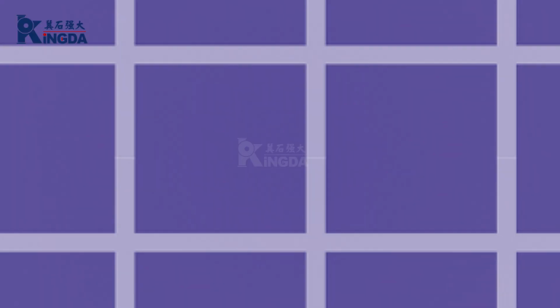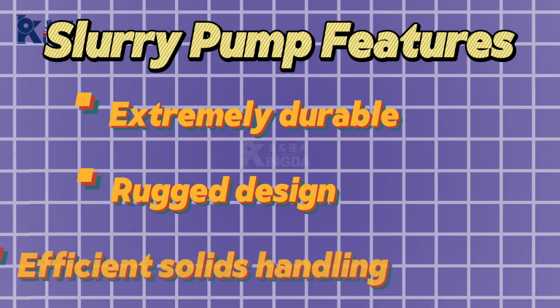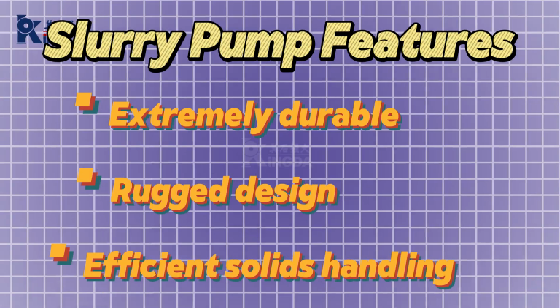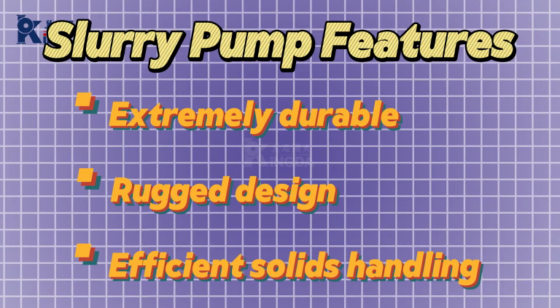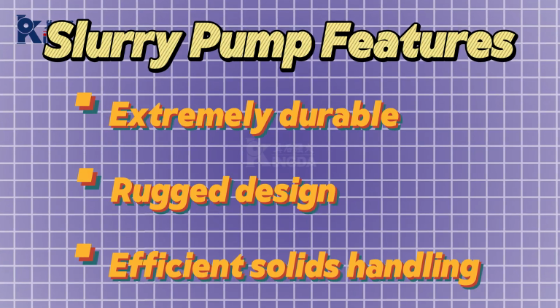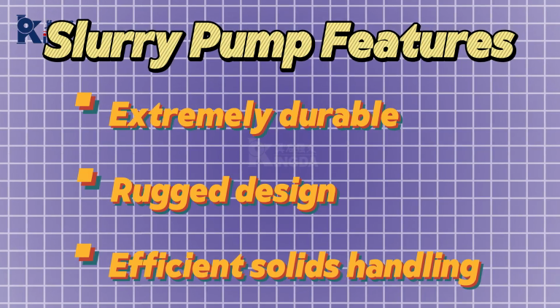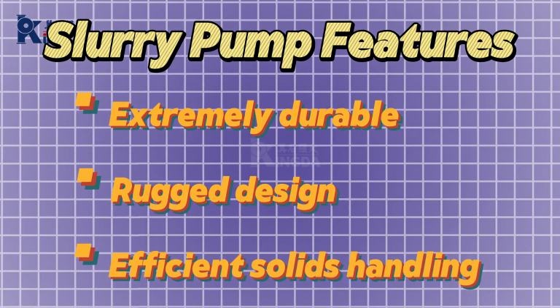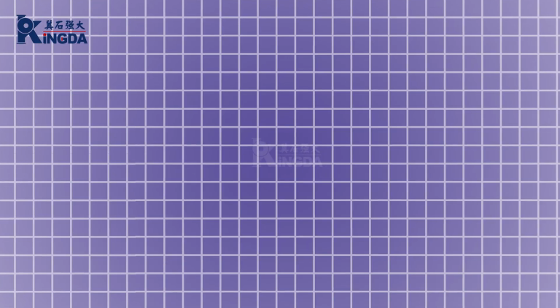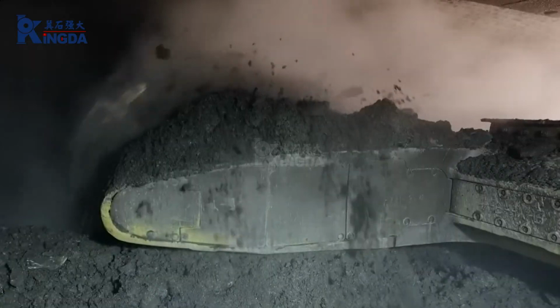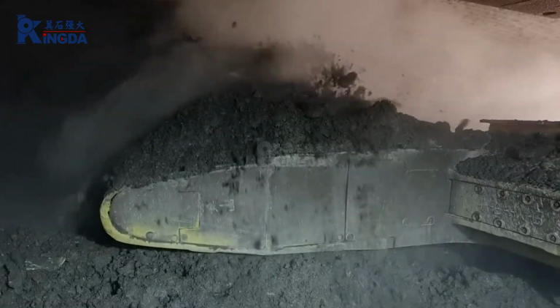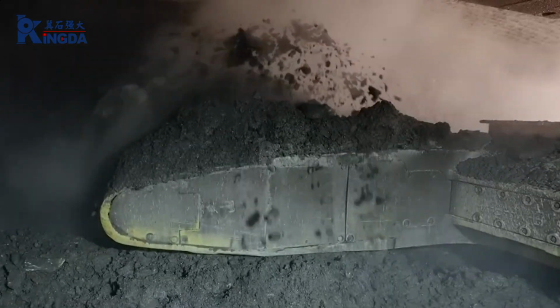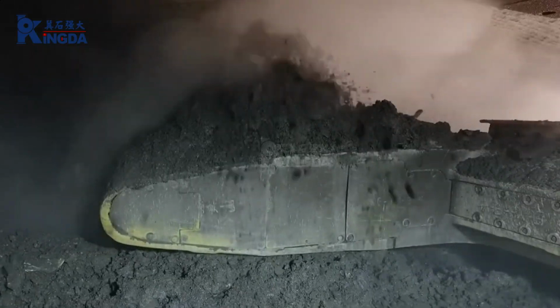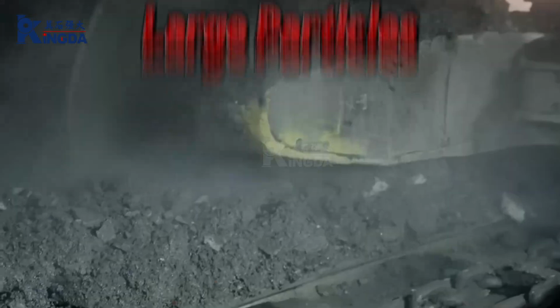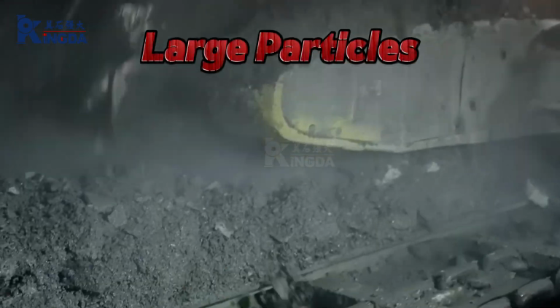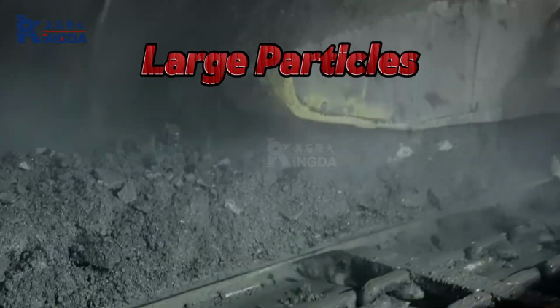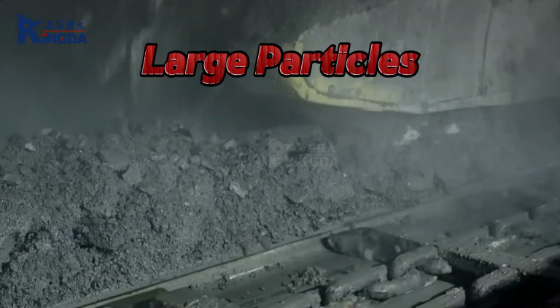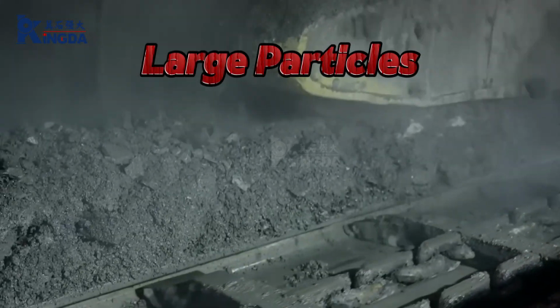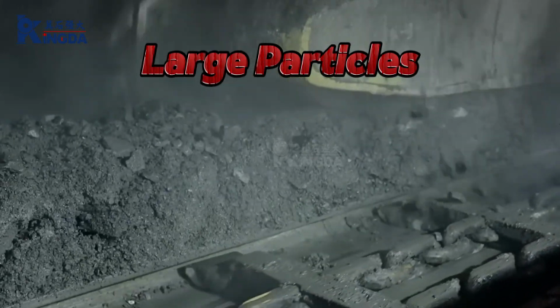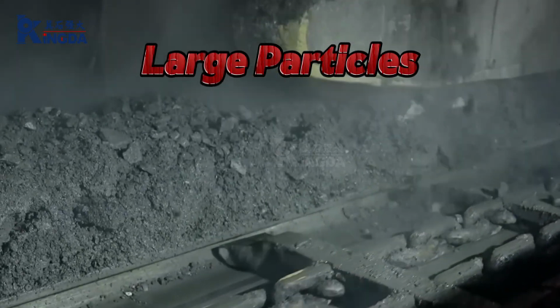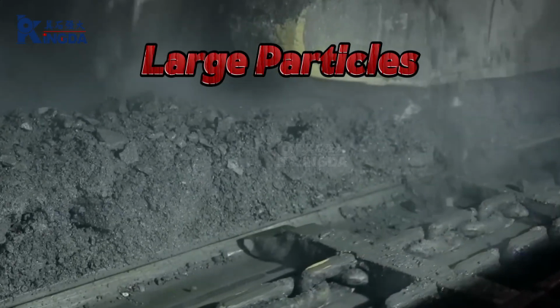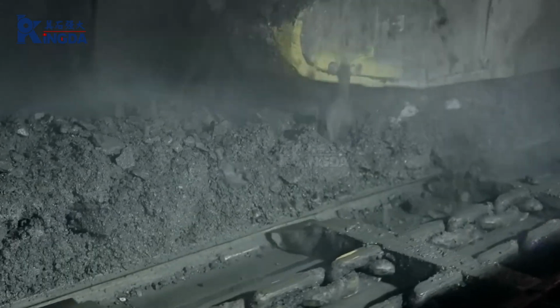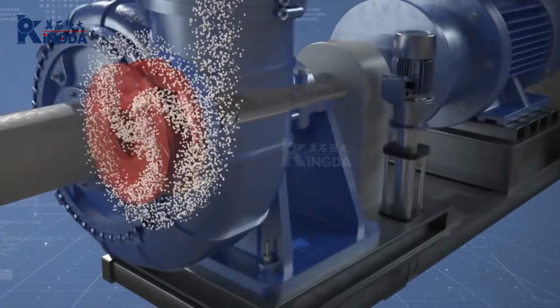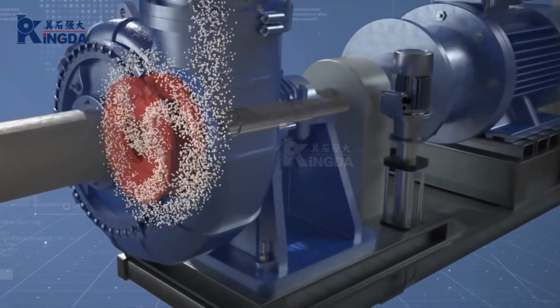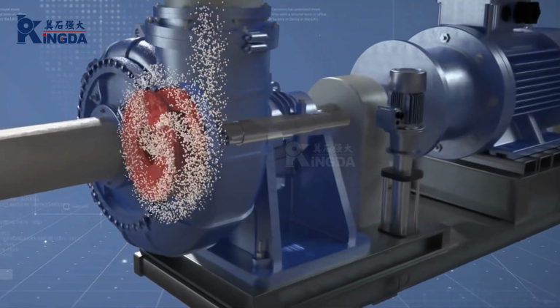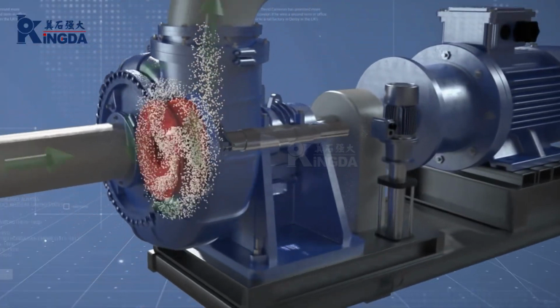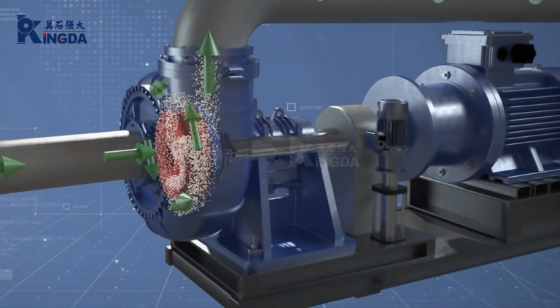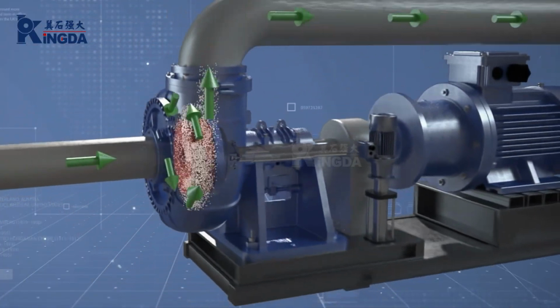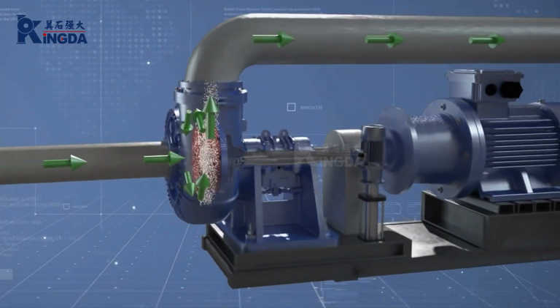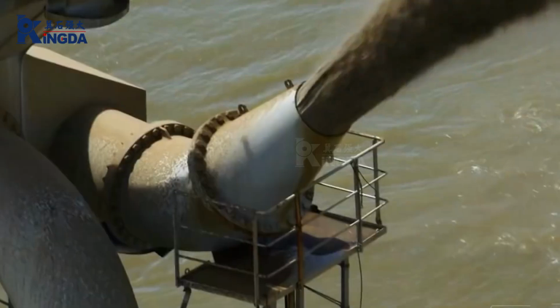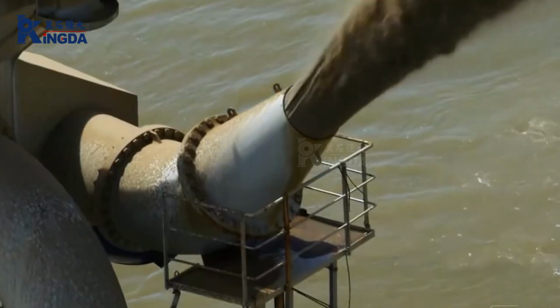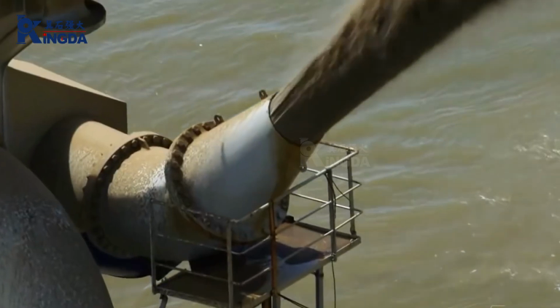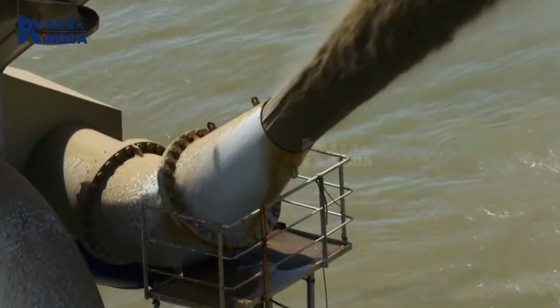Efficient solids handling. Designed to handle large particles, slurry pumps are not easy to clog and ensure stable operation.